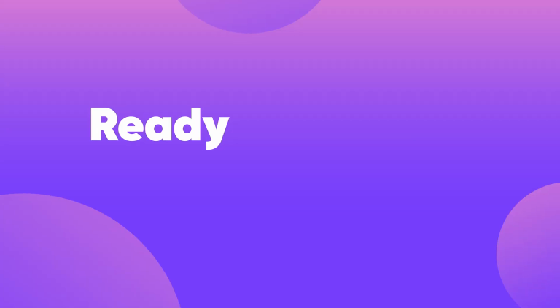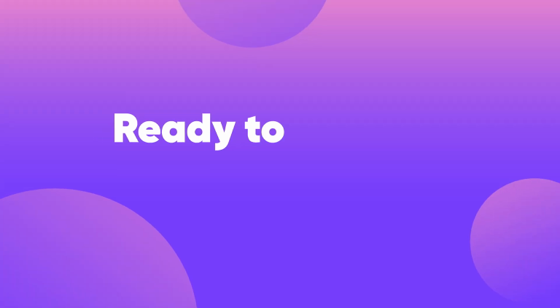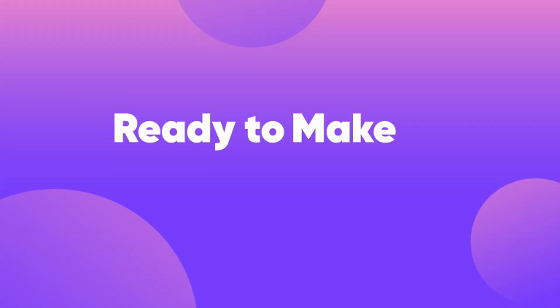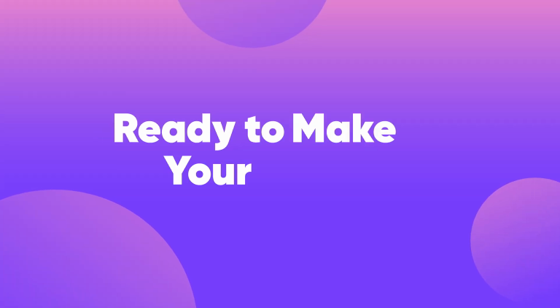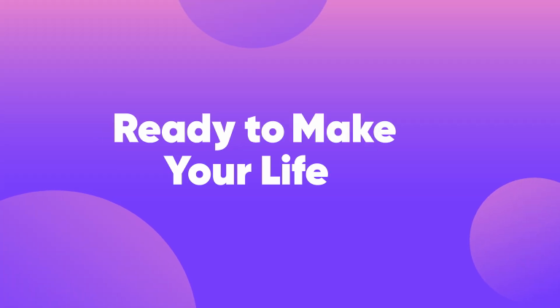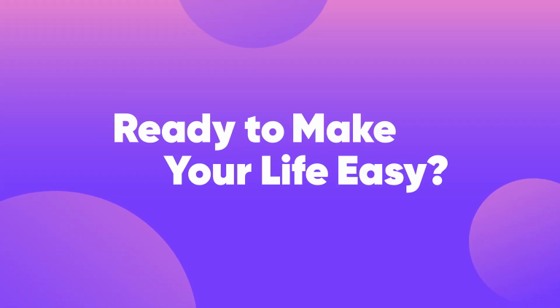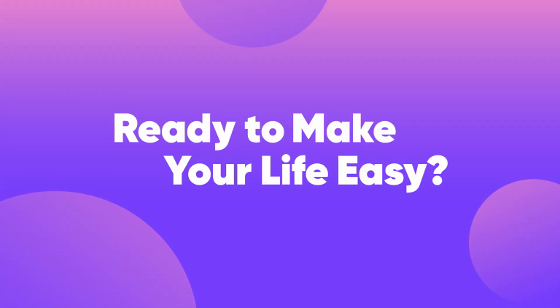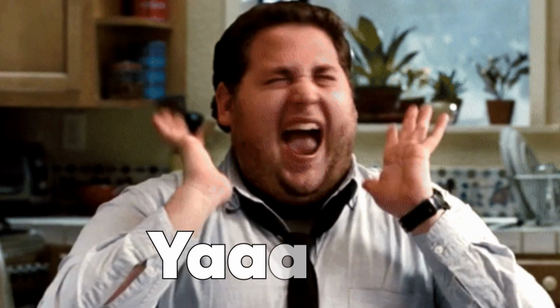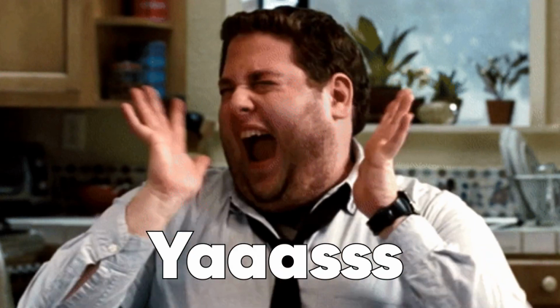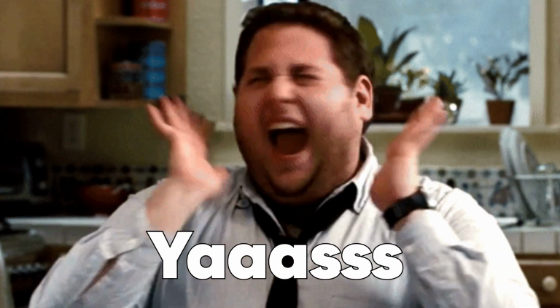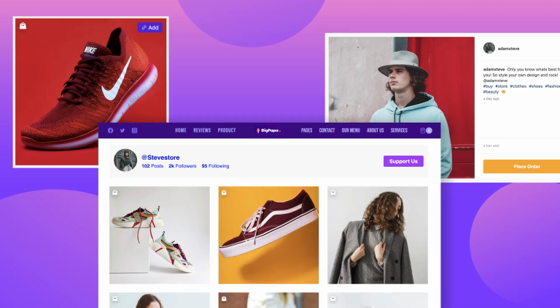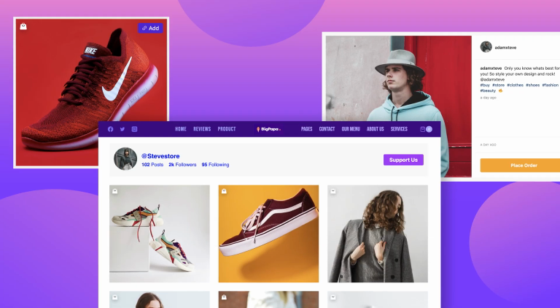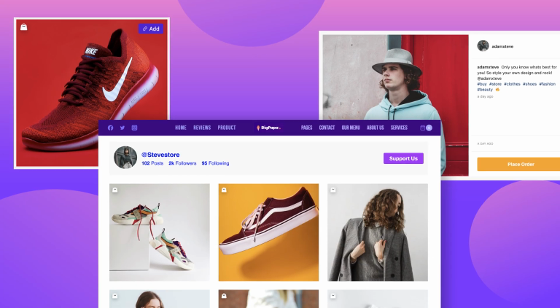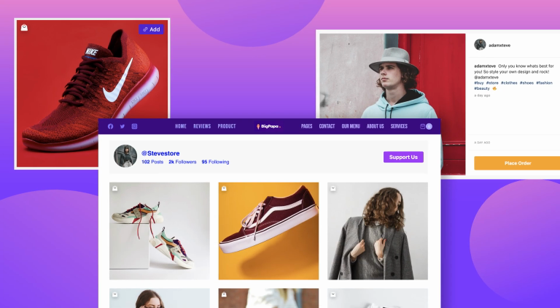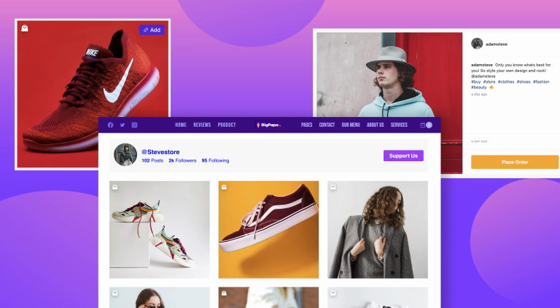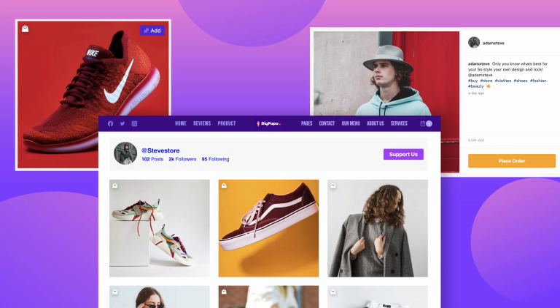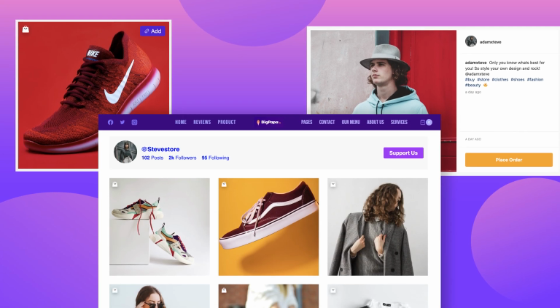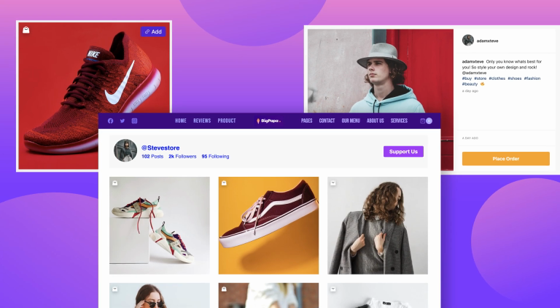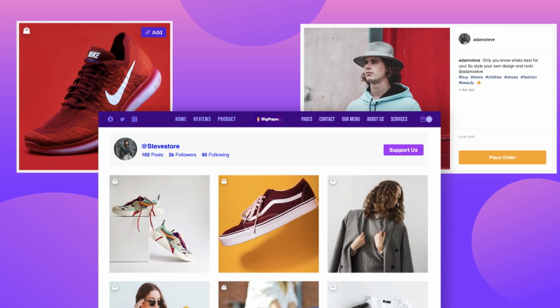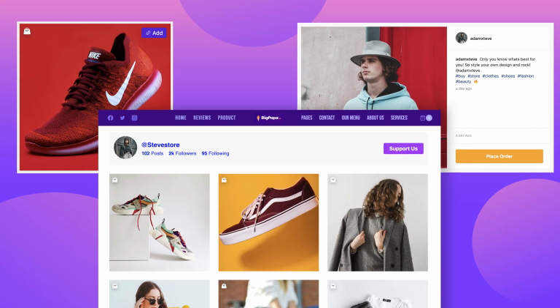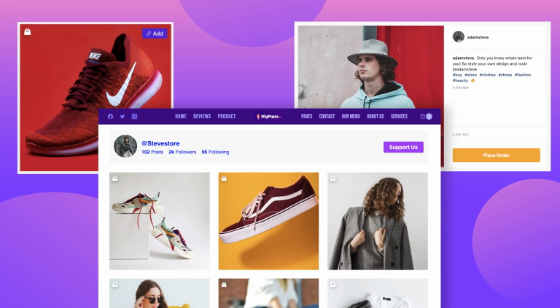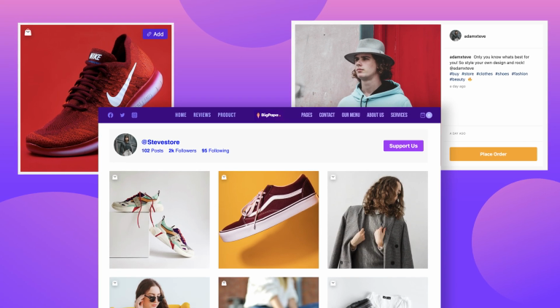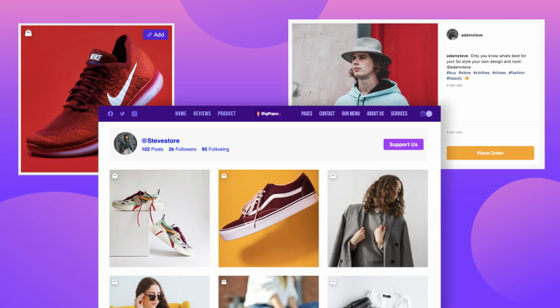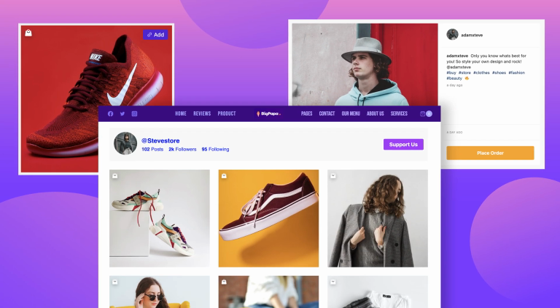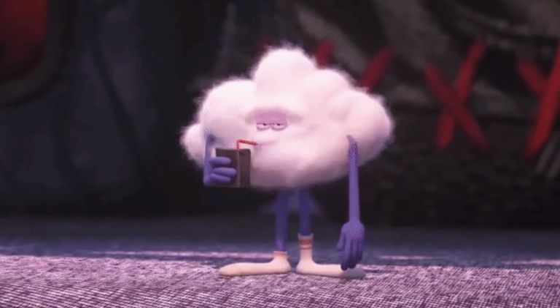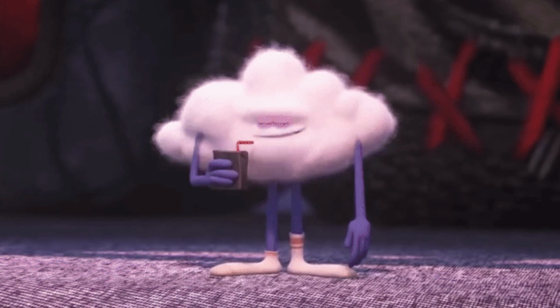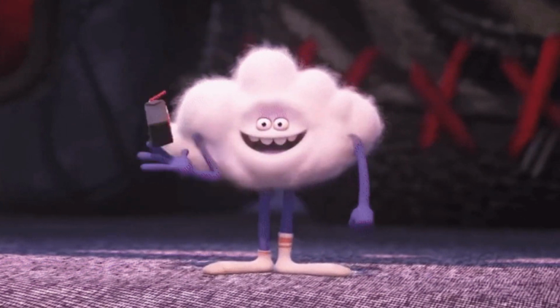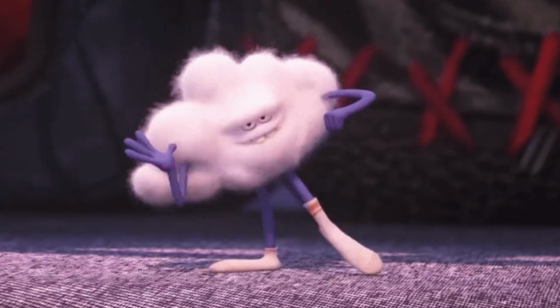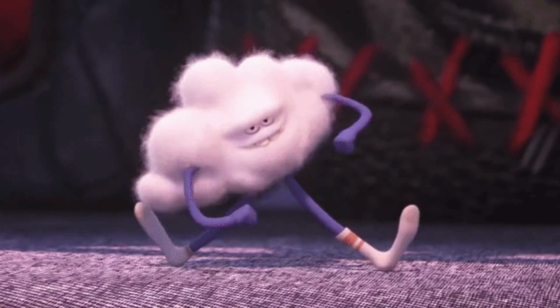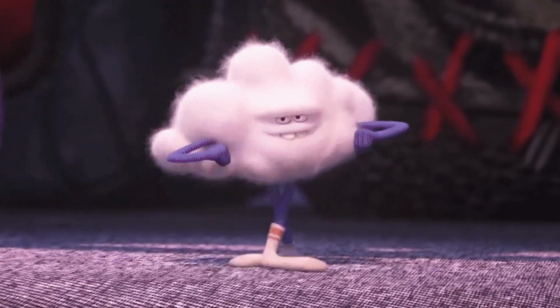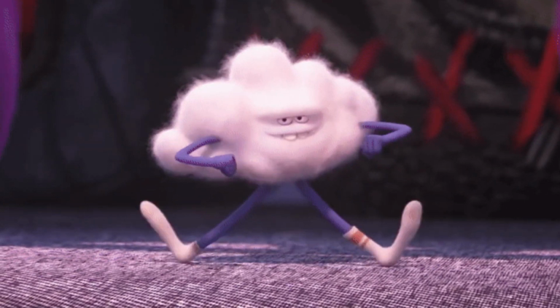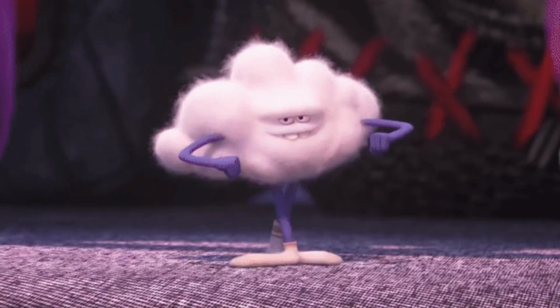Ready to make your life easy? Great! Give these brand new Instagram shoppable feeds a go. Now here's a feature cooler than the weather.